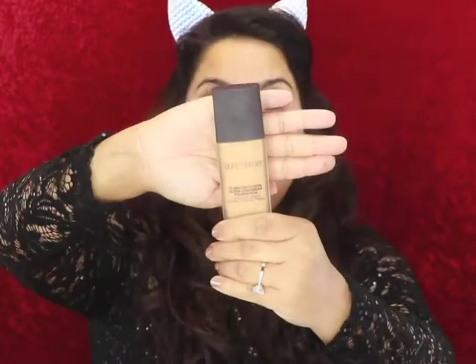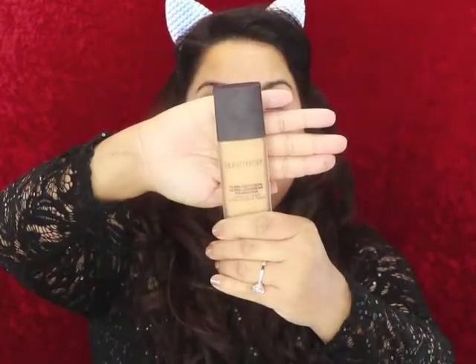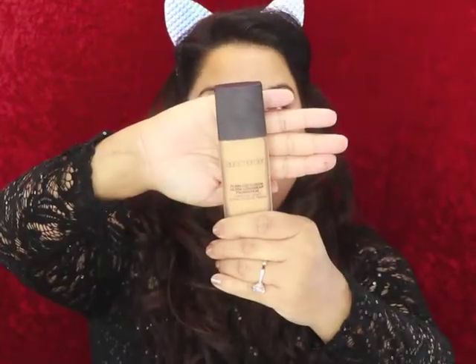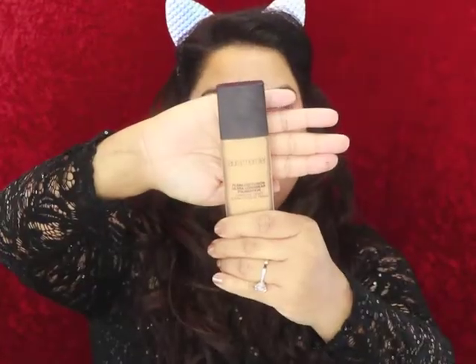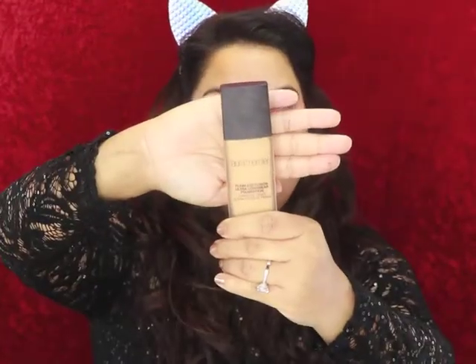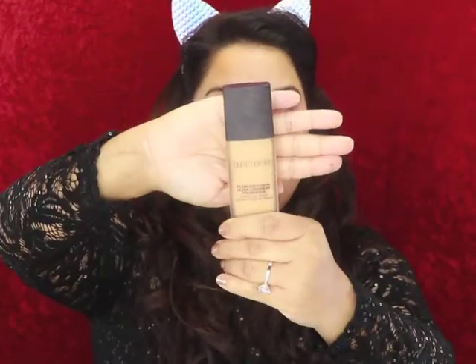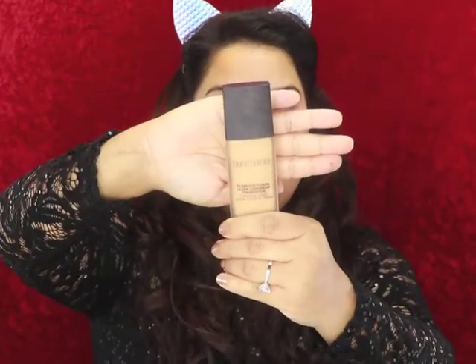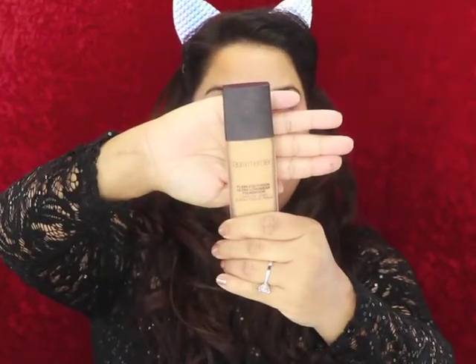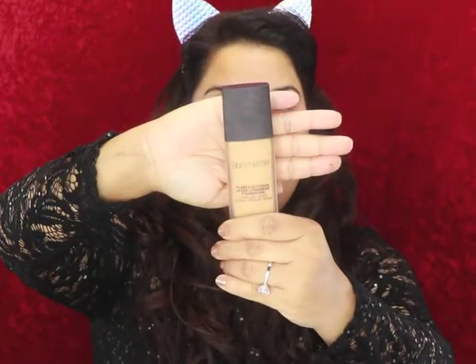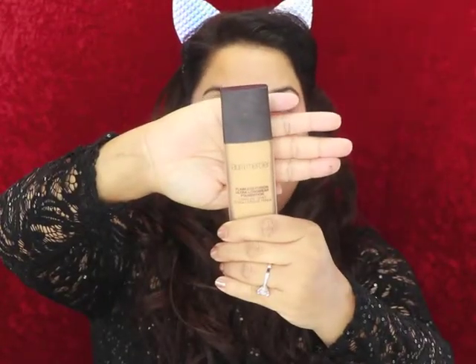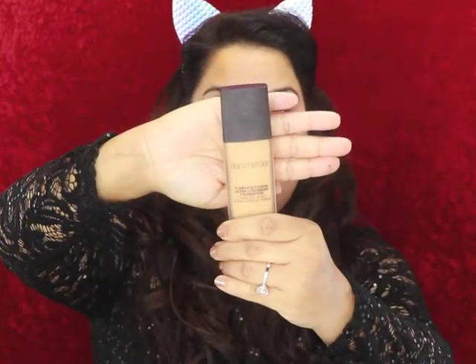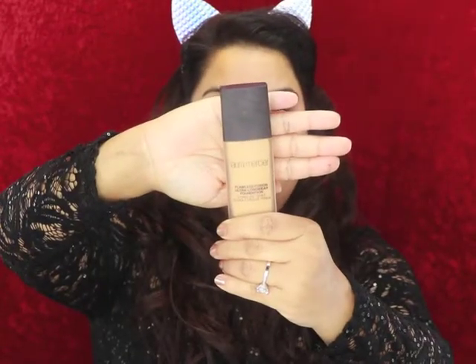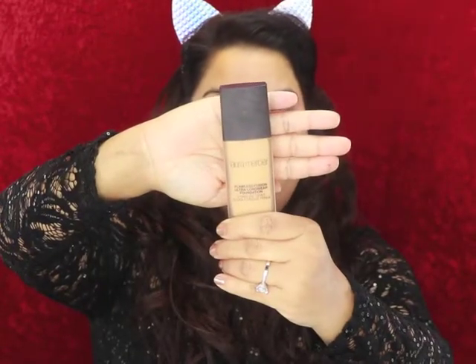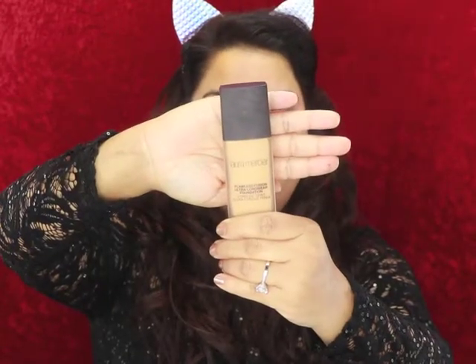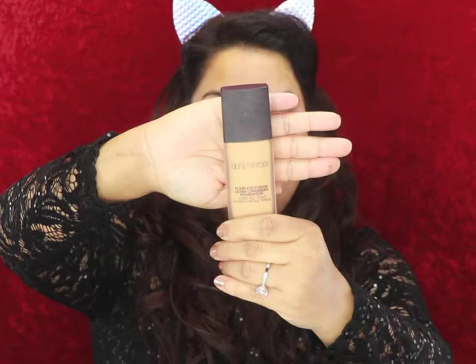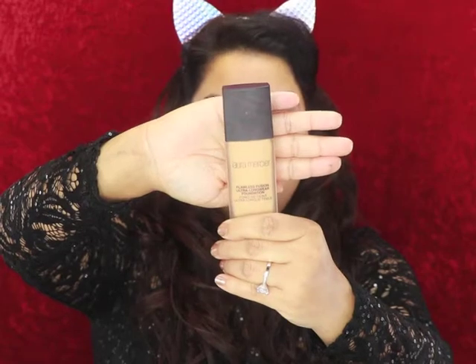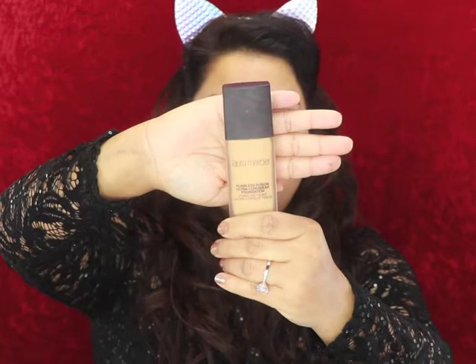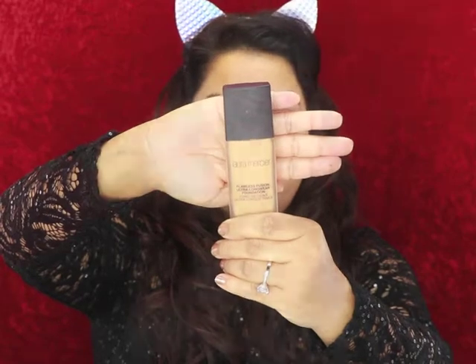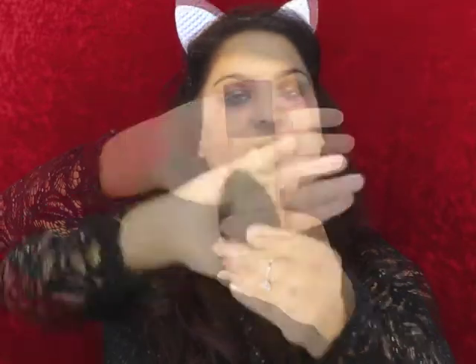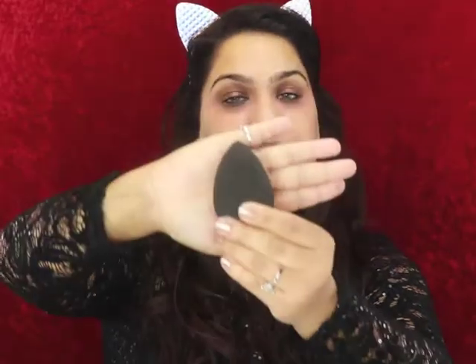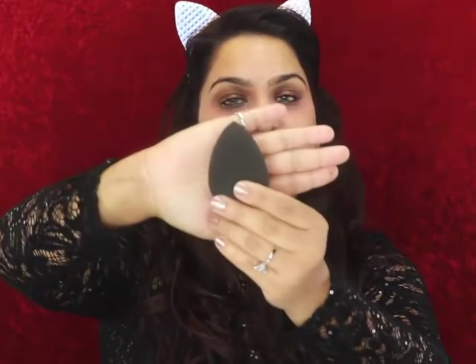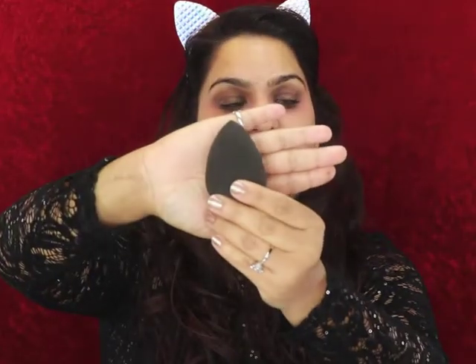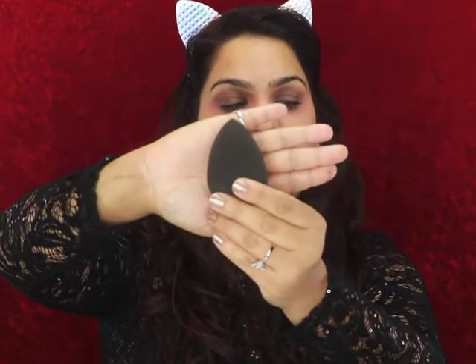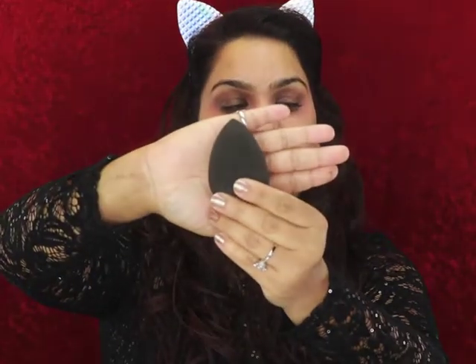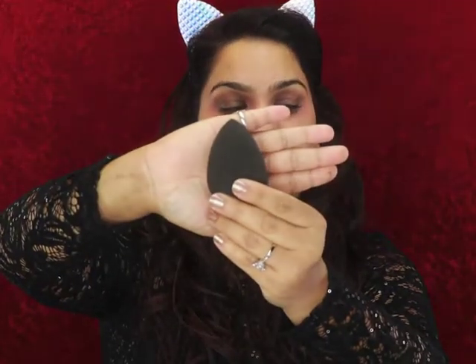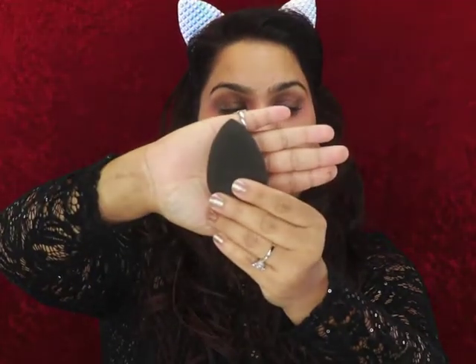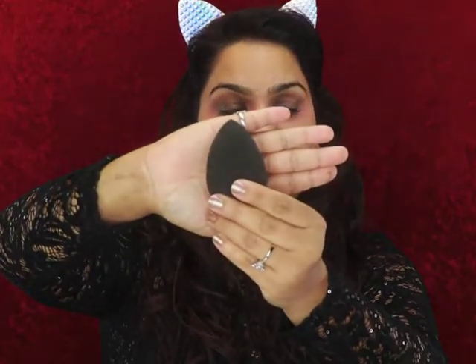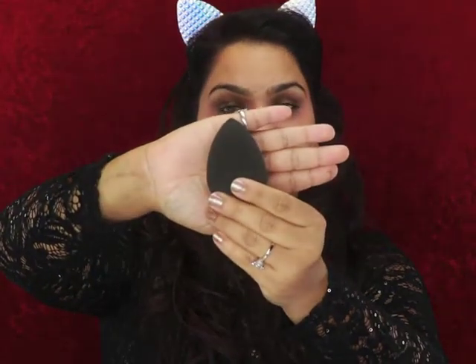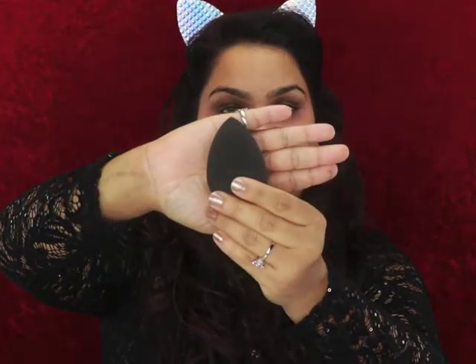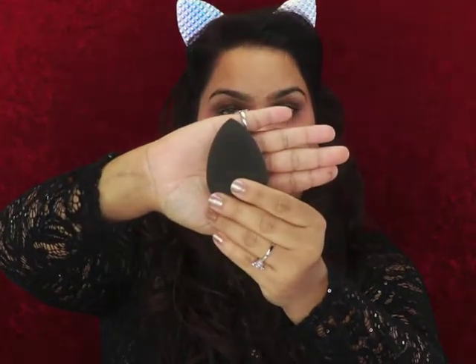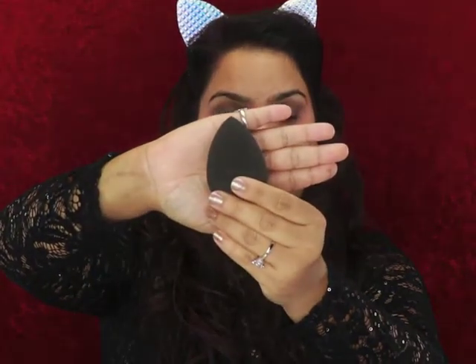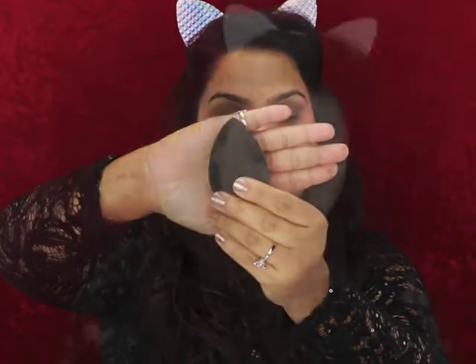For foundation today, I'm gonna go ahead and use Laura Mercier in the color Suntan. I'm just gonna go ahead and use my Beauty Blender to blend my foundation.